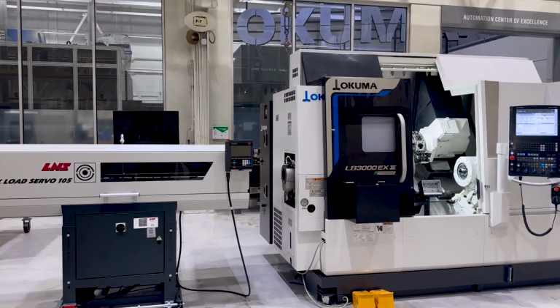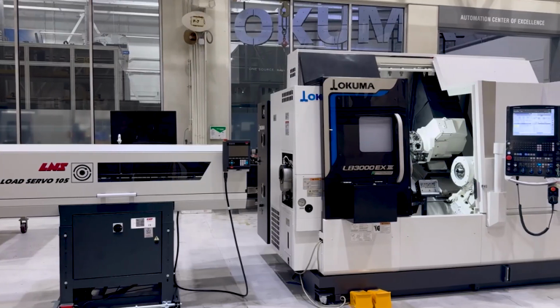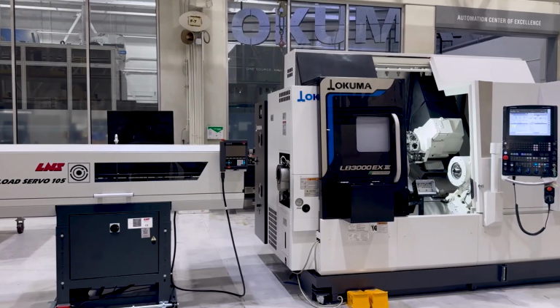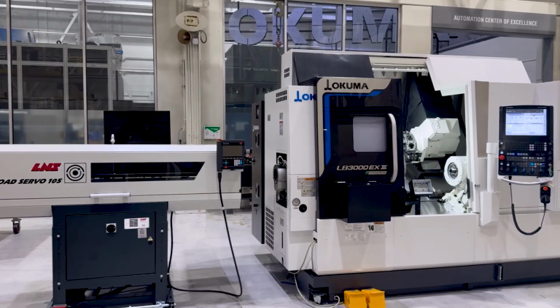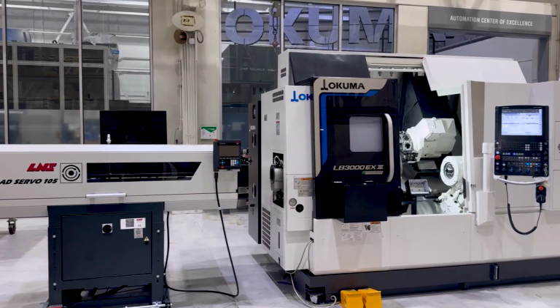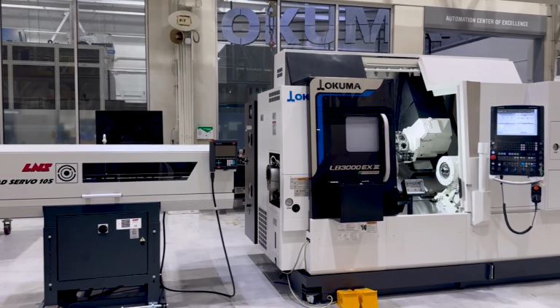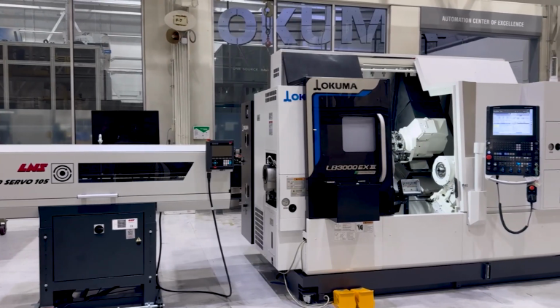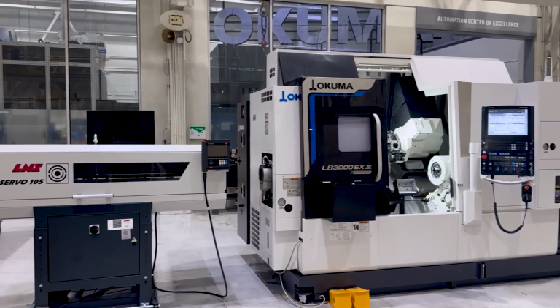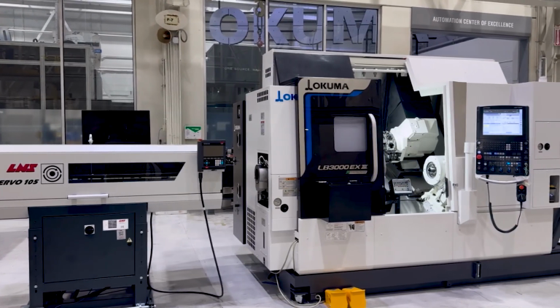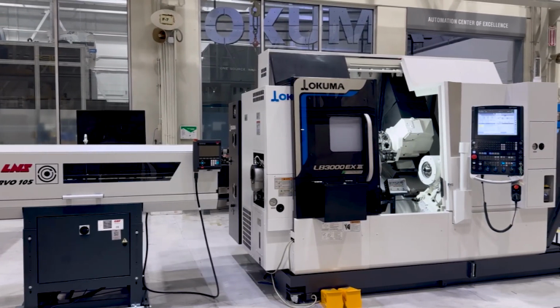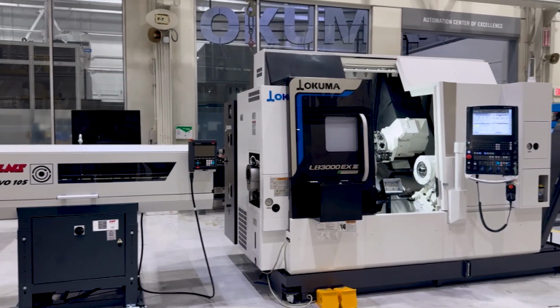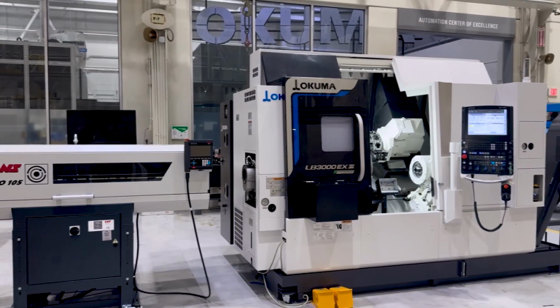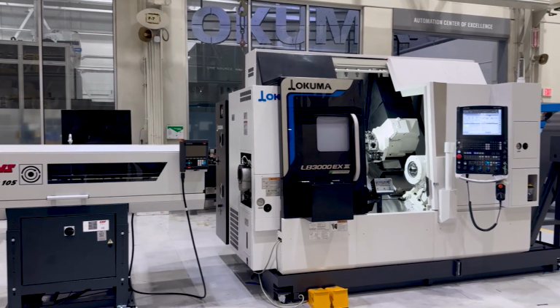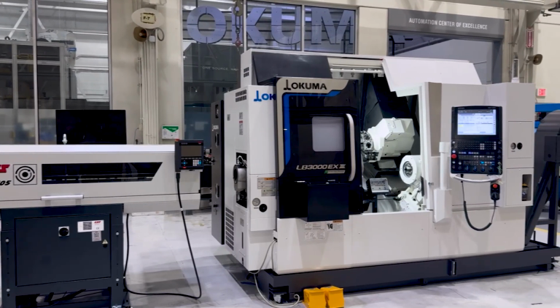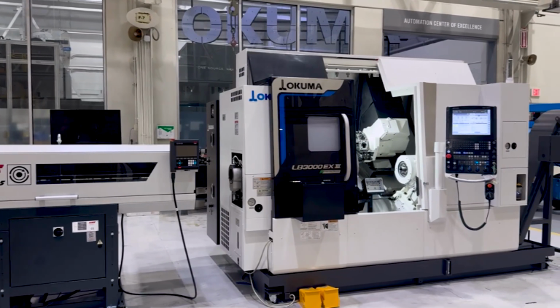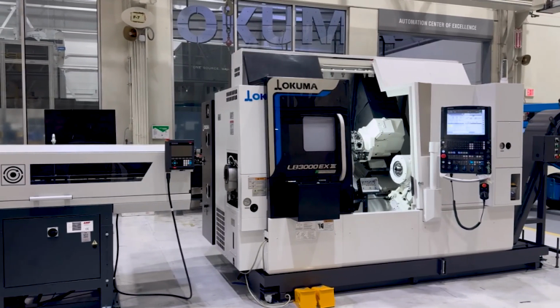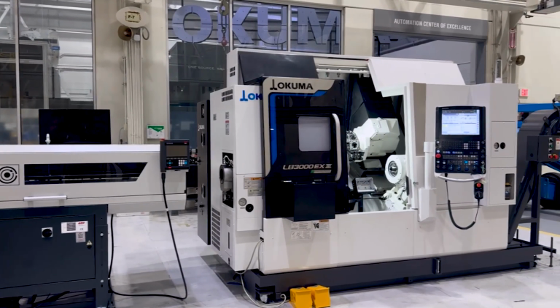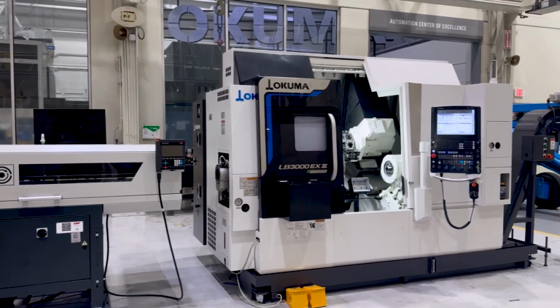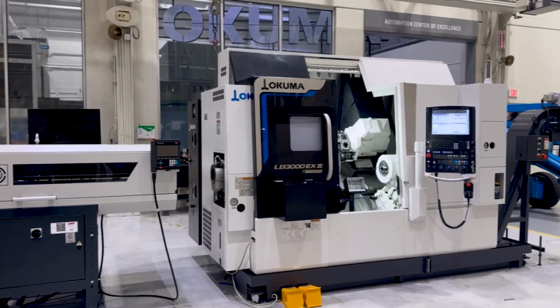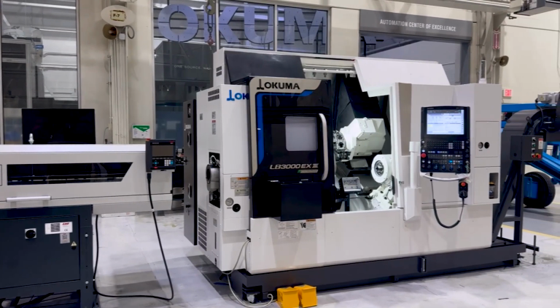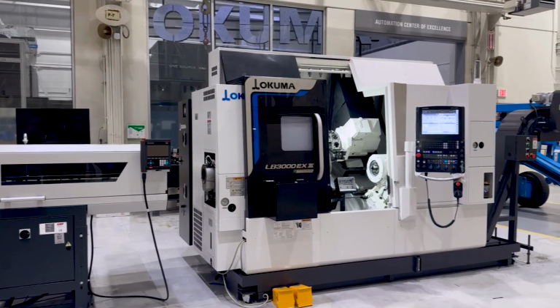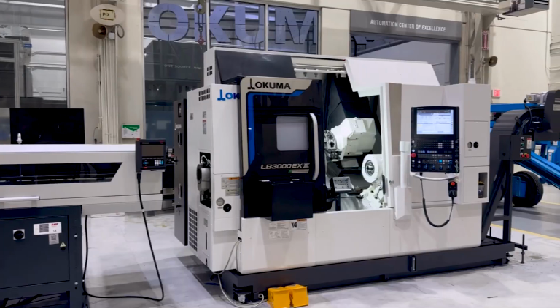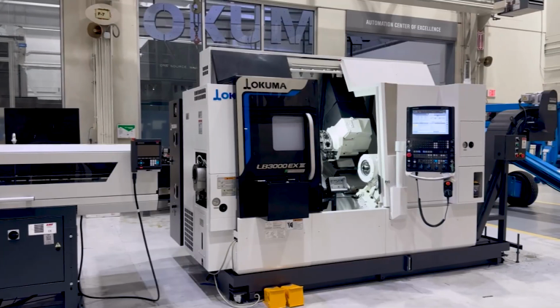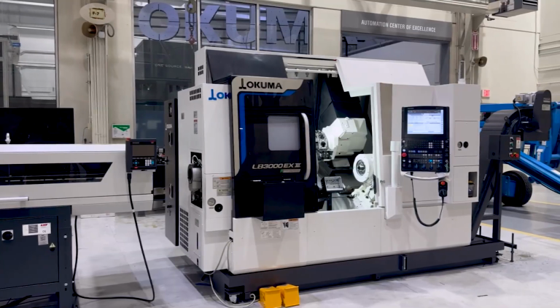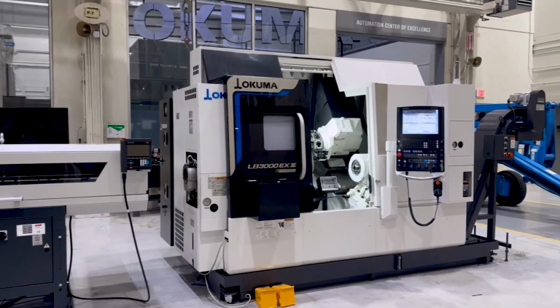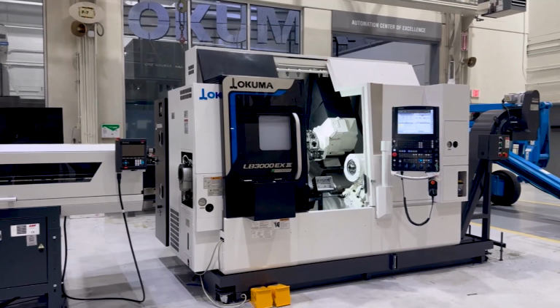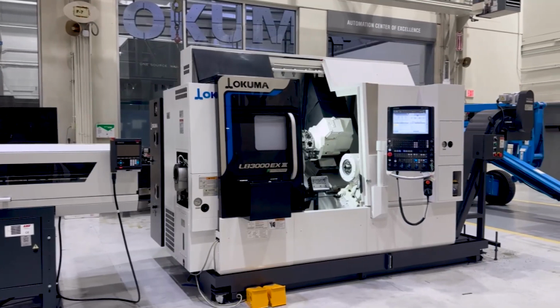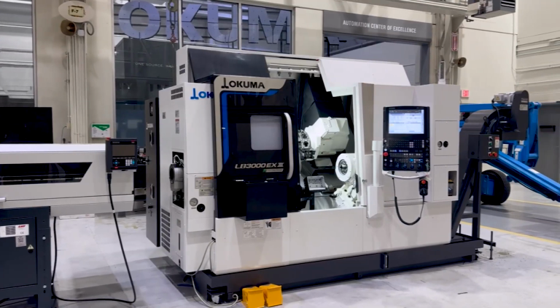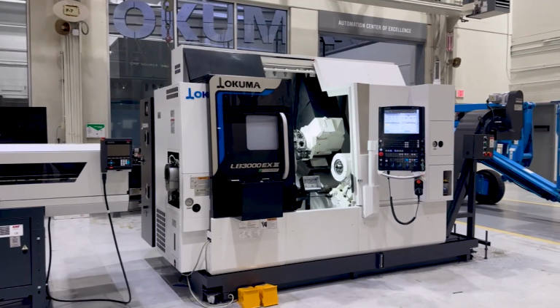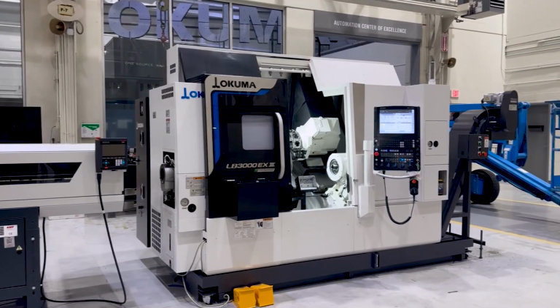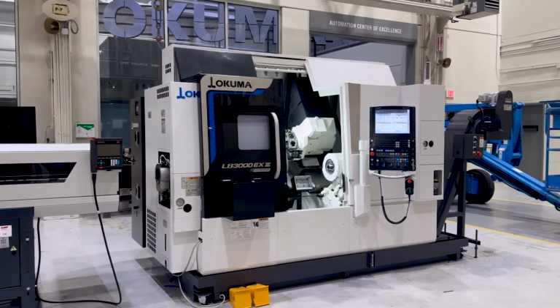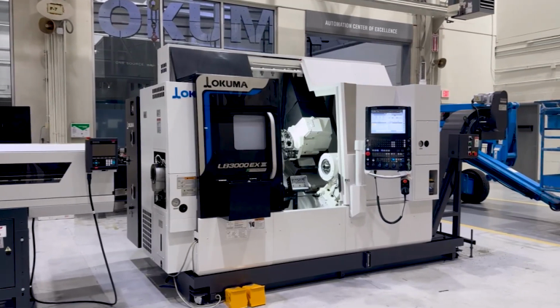Automation ready, it easily pairs with bar feeders, gantry loaders, and other custom solutions.